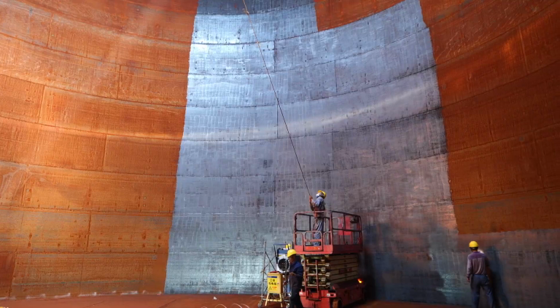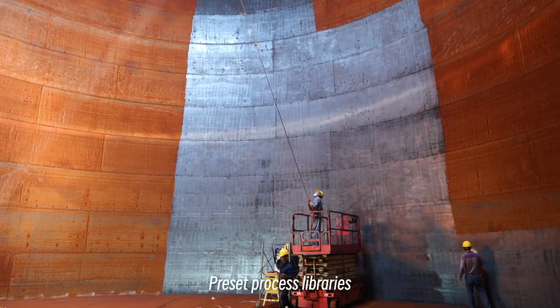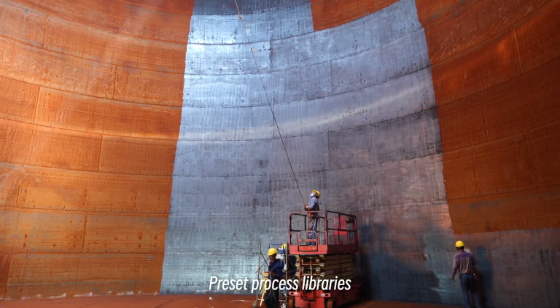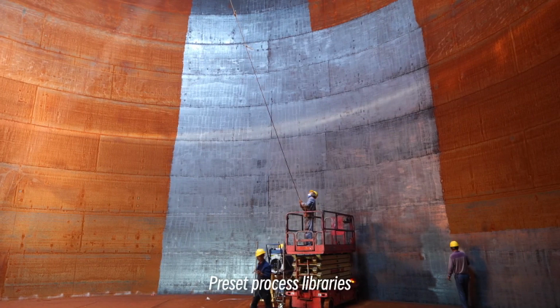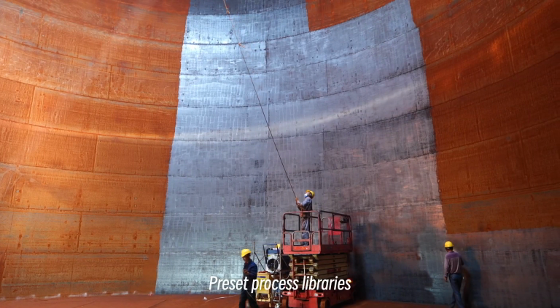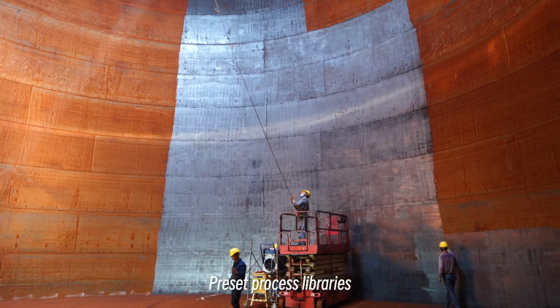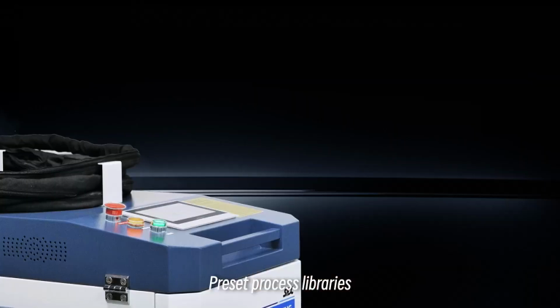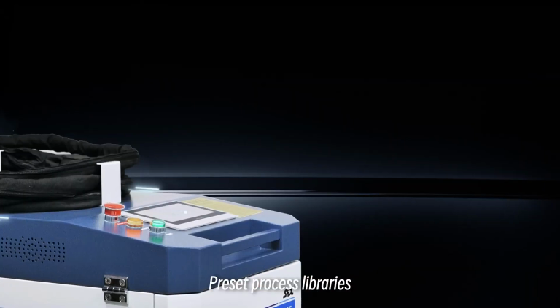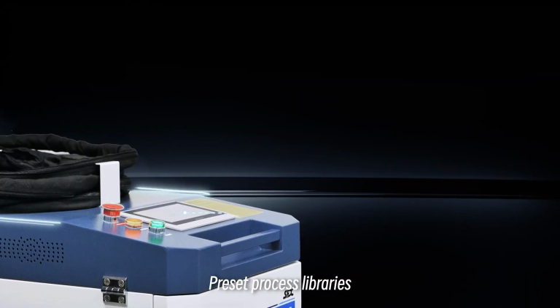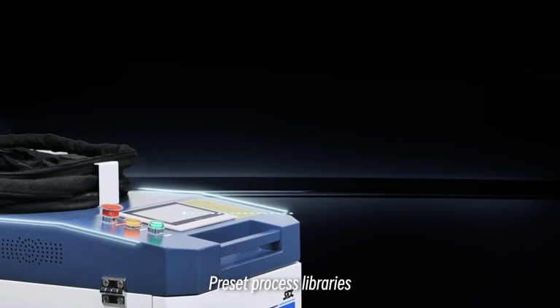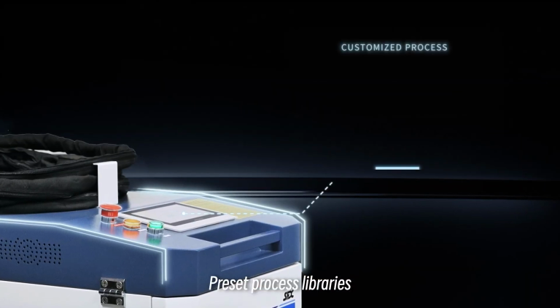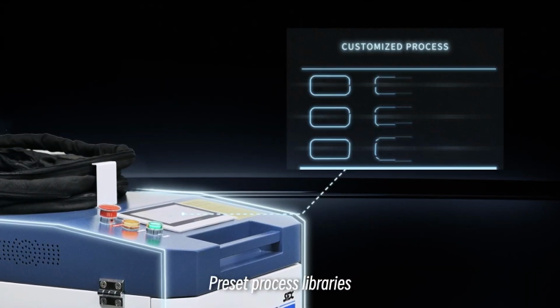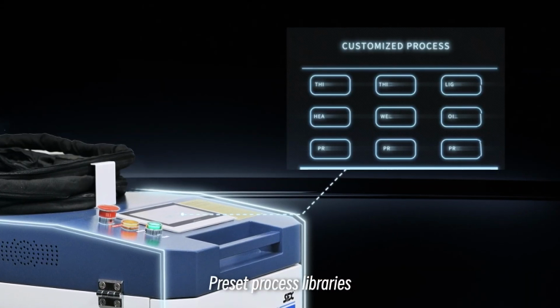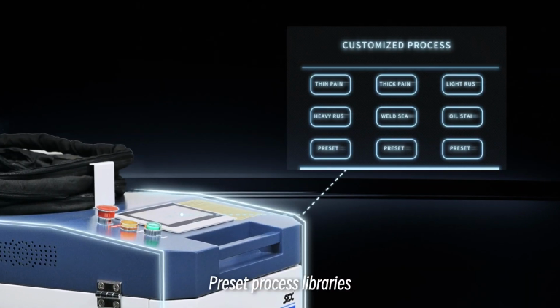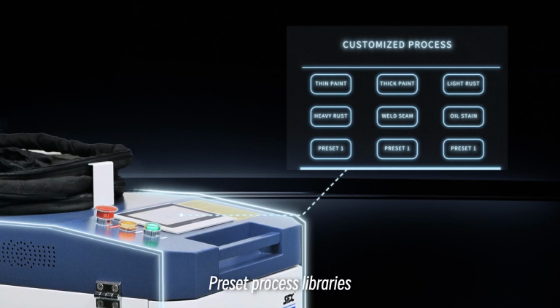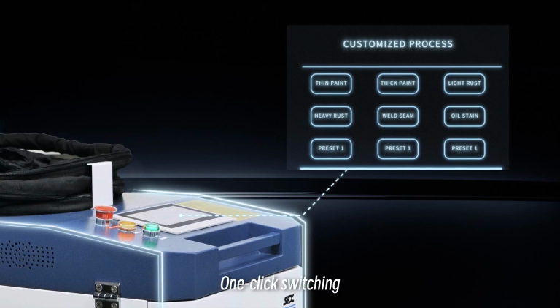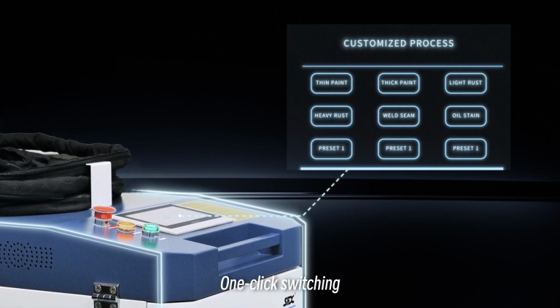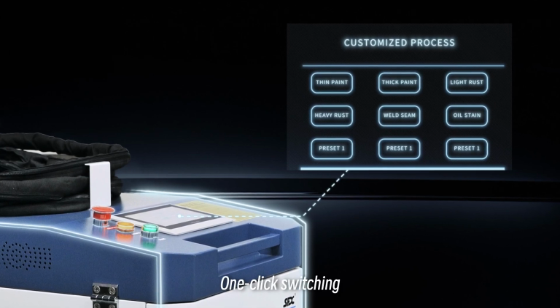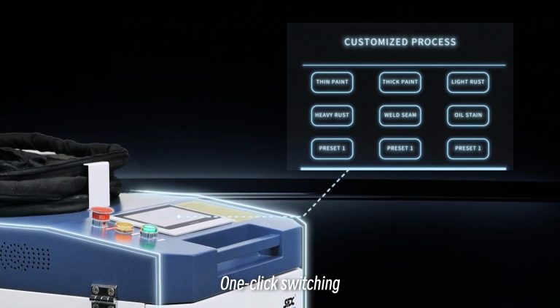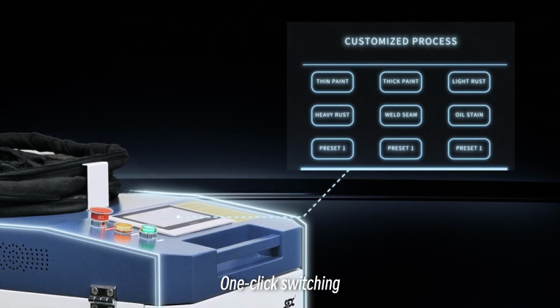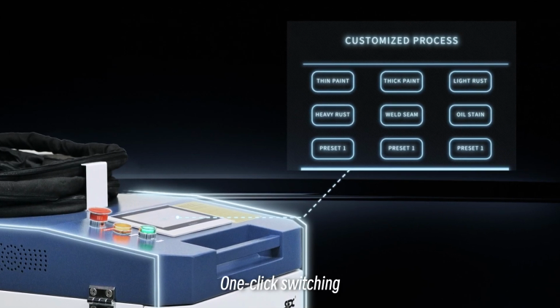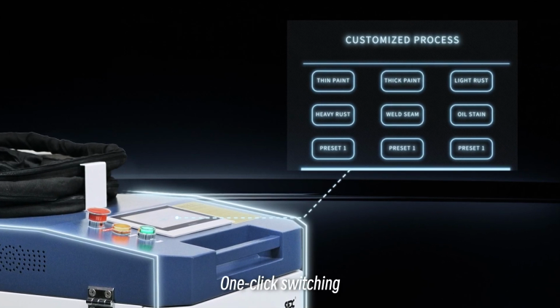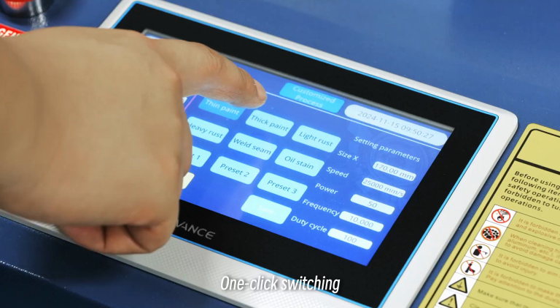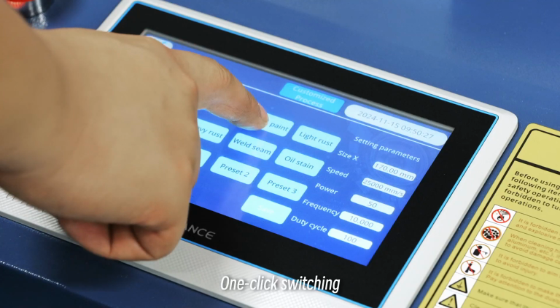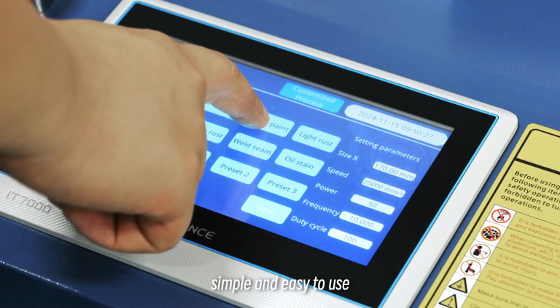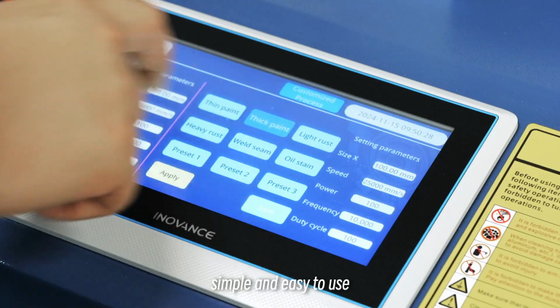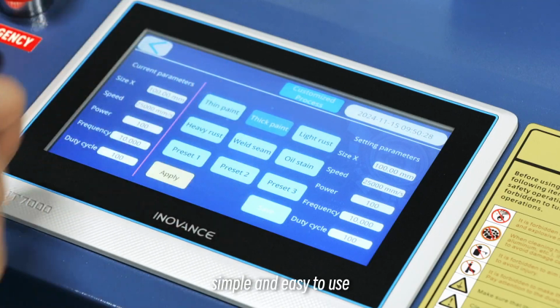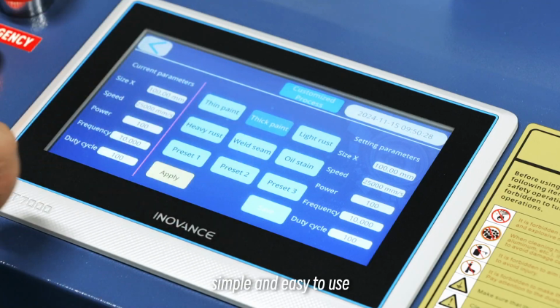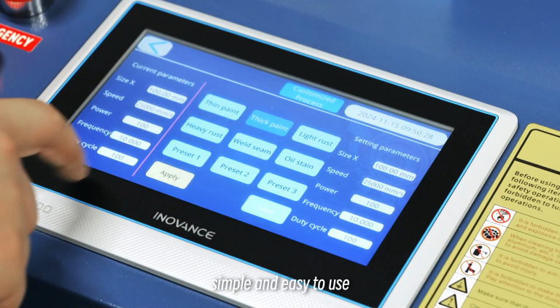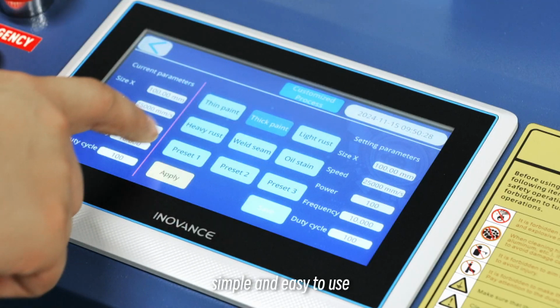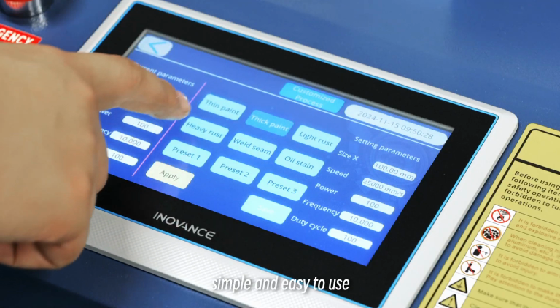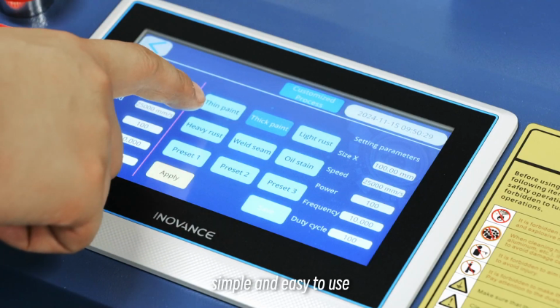Preset process library with one-click switching — simple and easy to use.